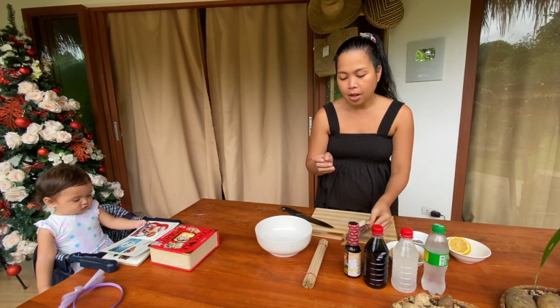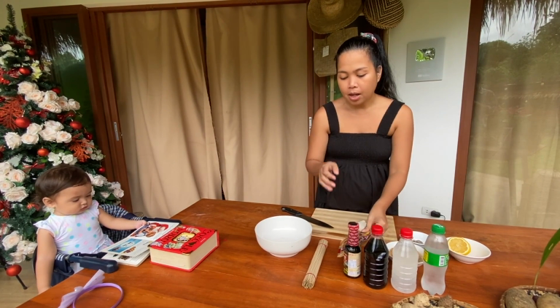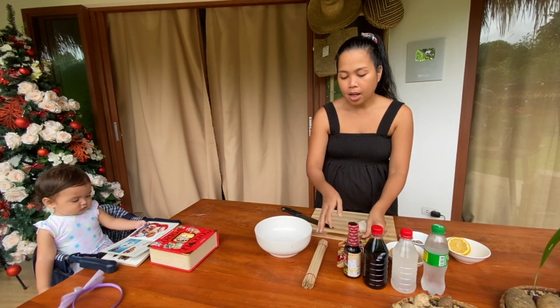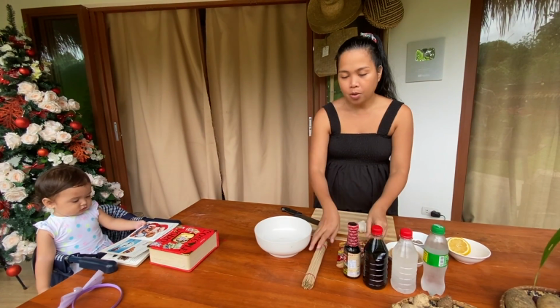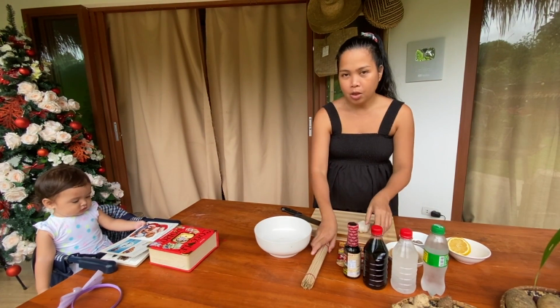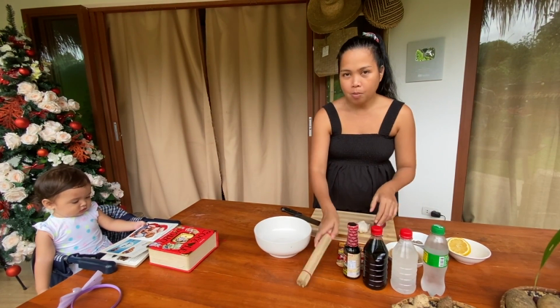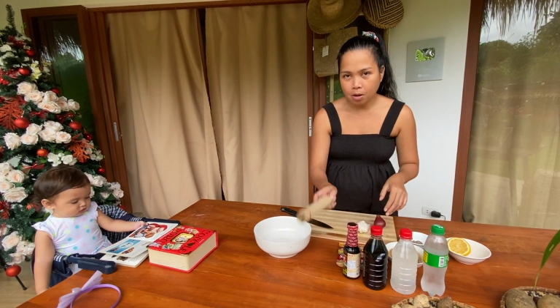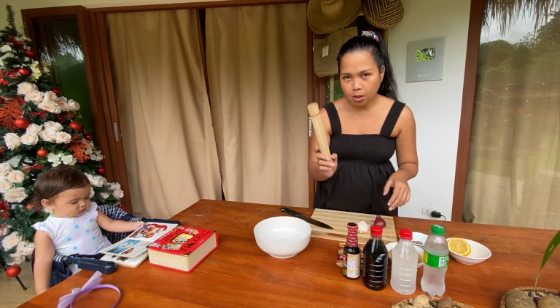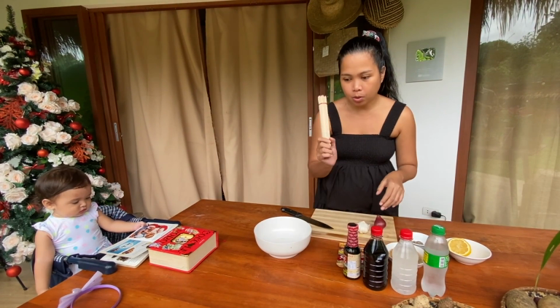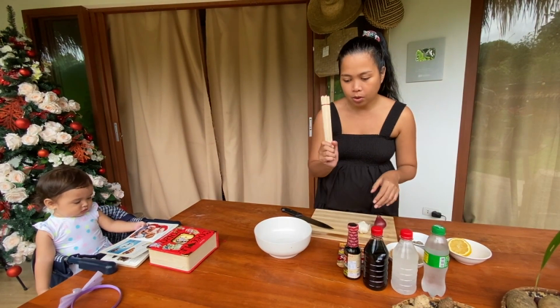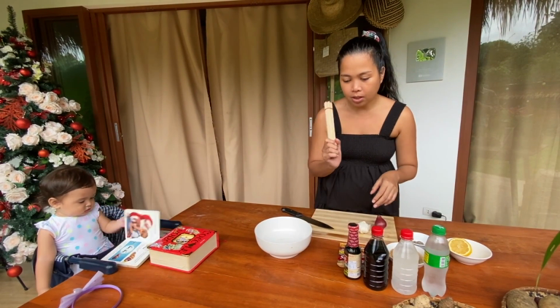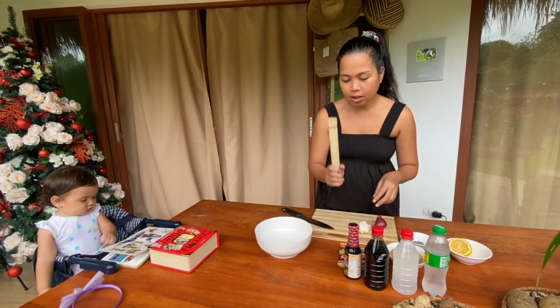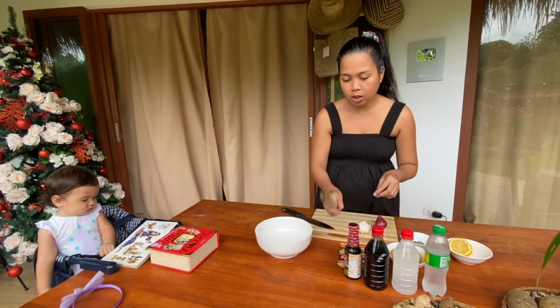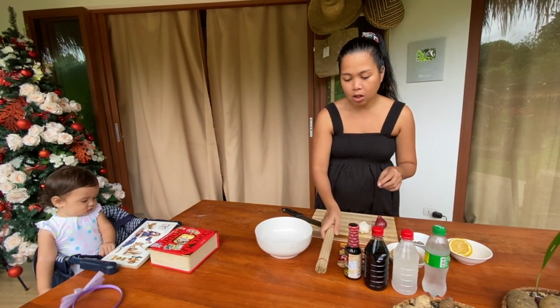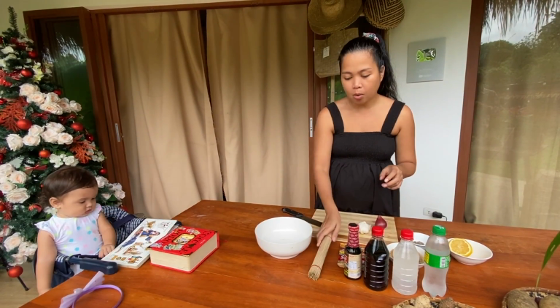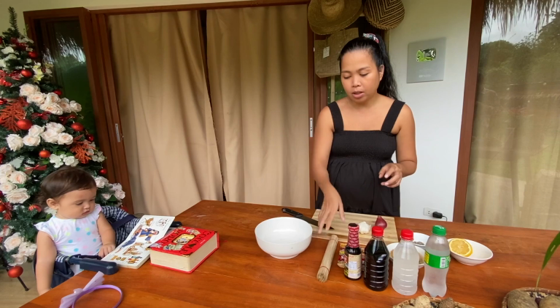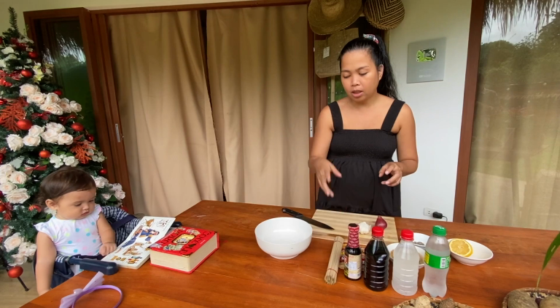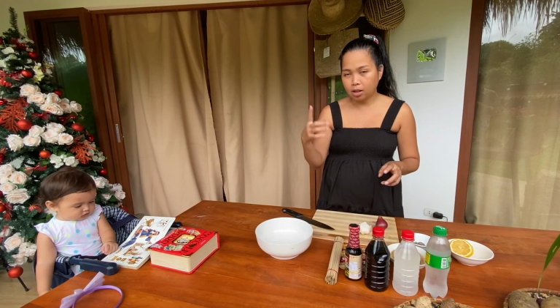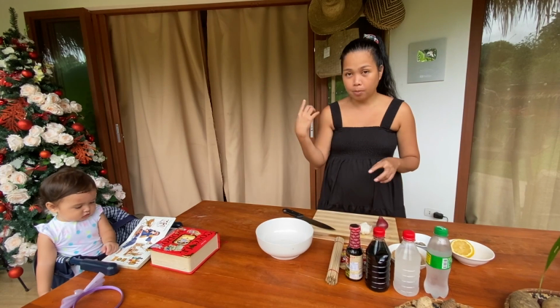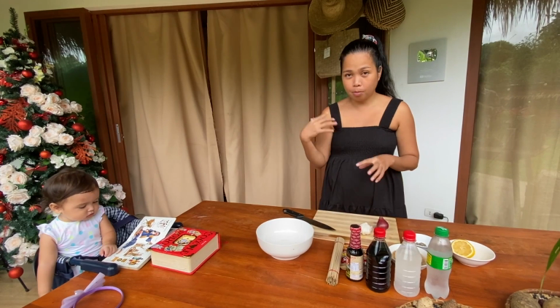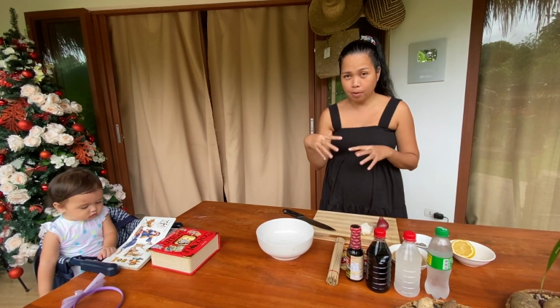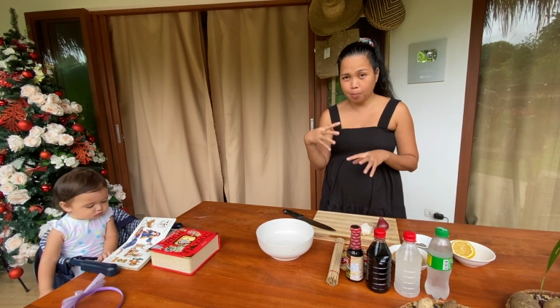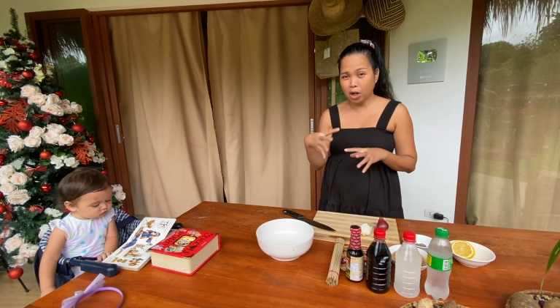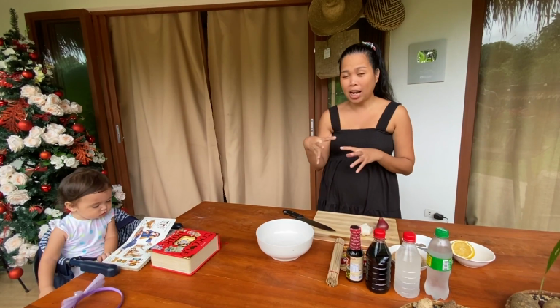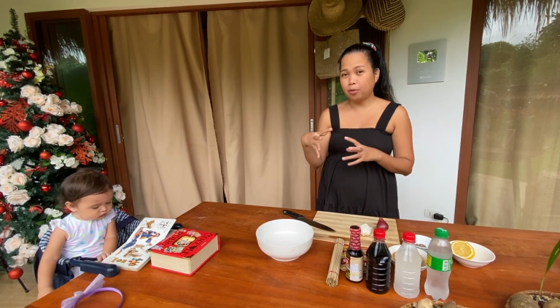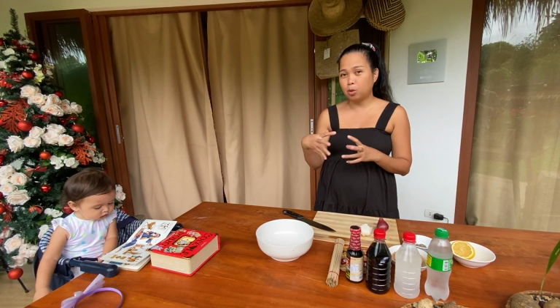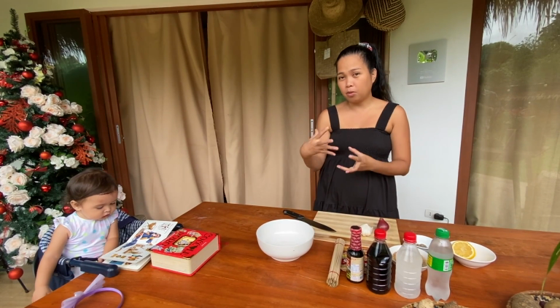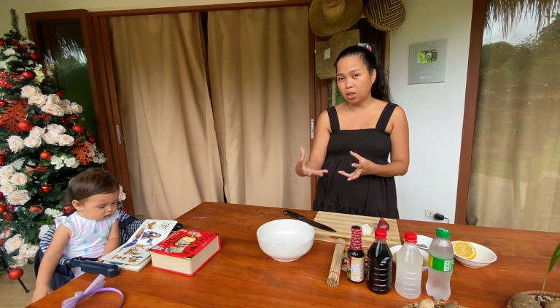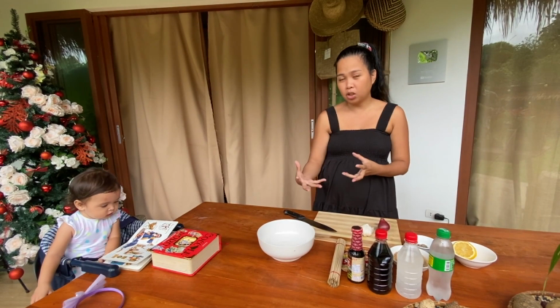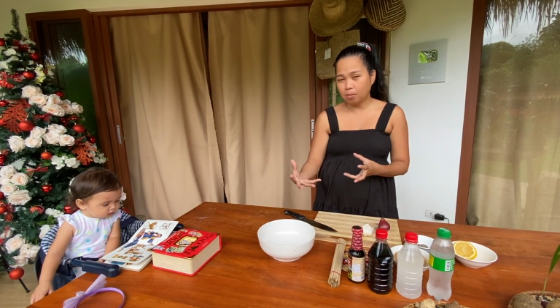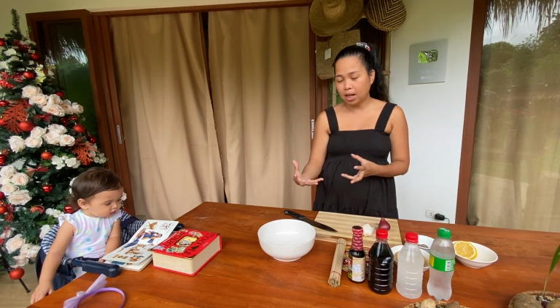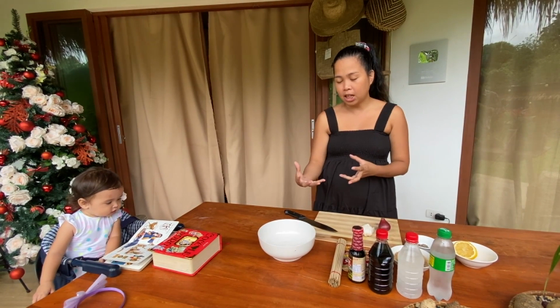And then the barbecue sticks. Later I will get the pork after we finish the marinade.